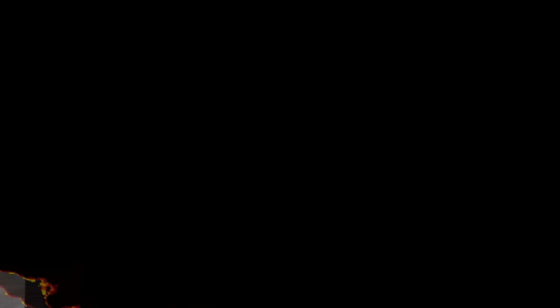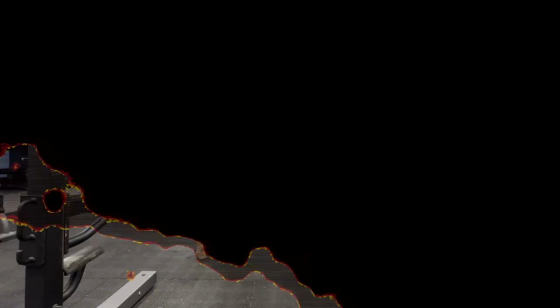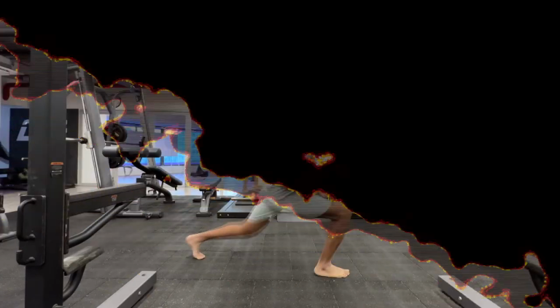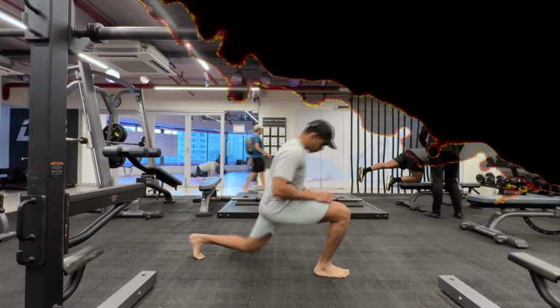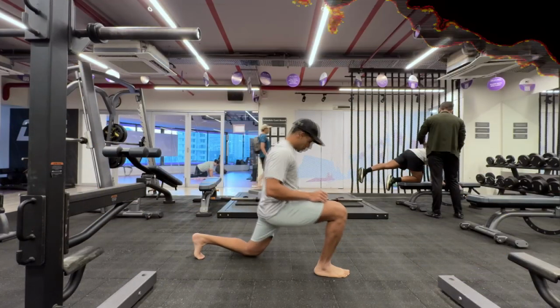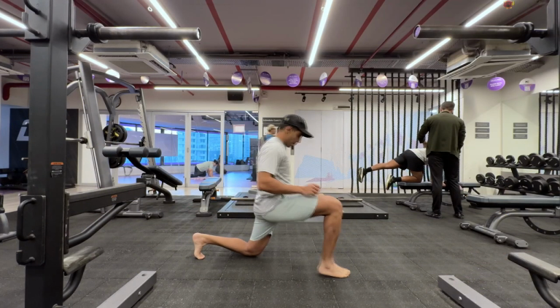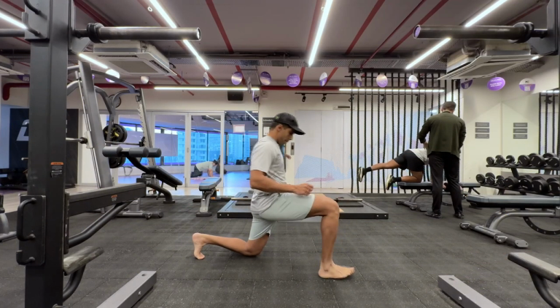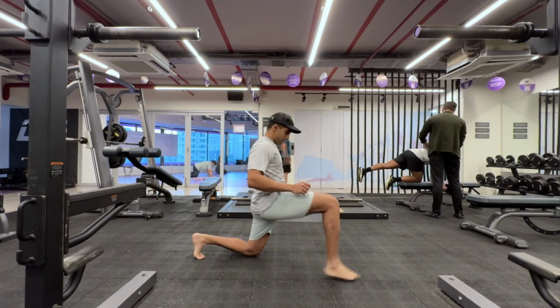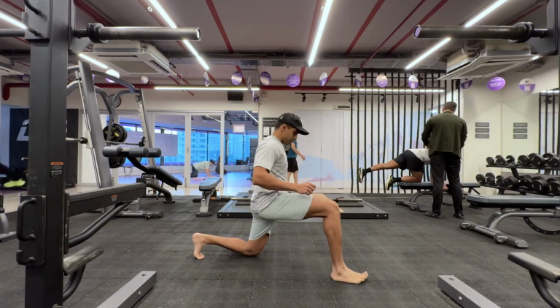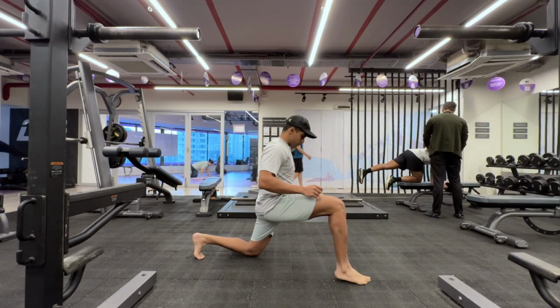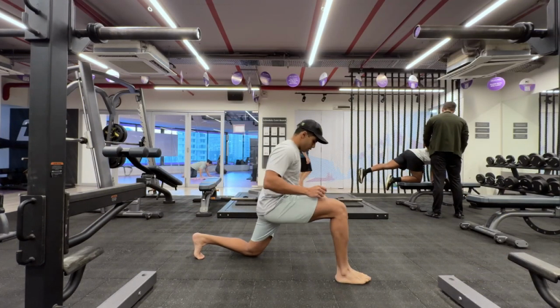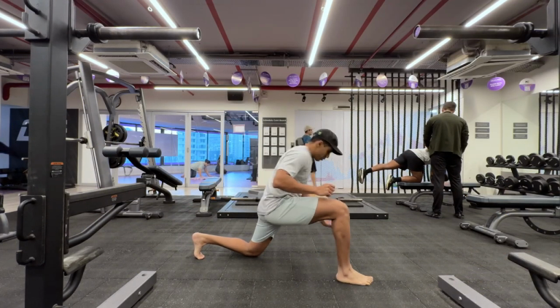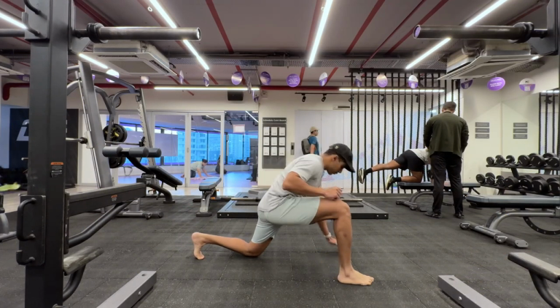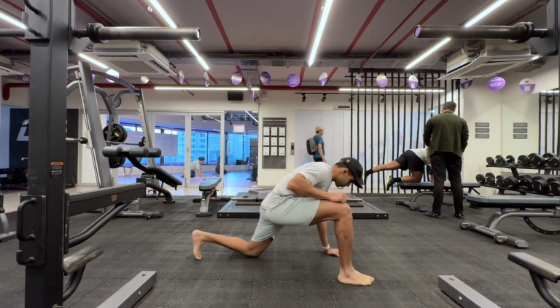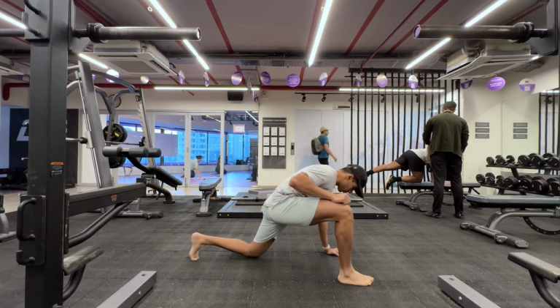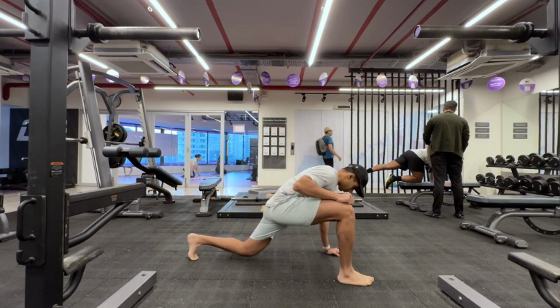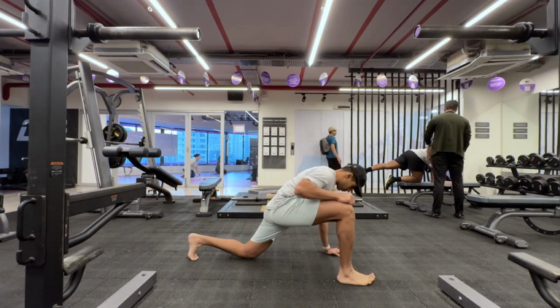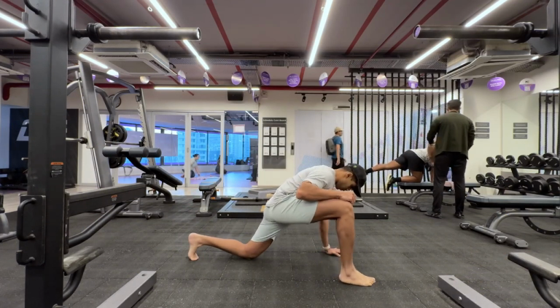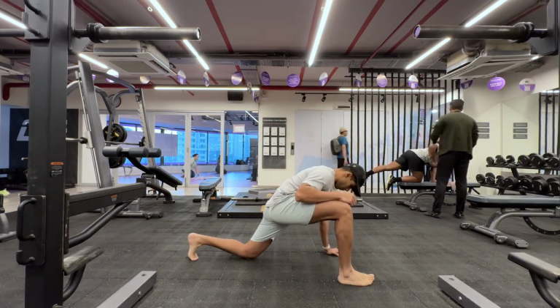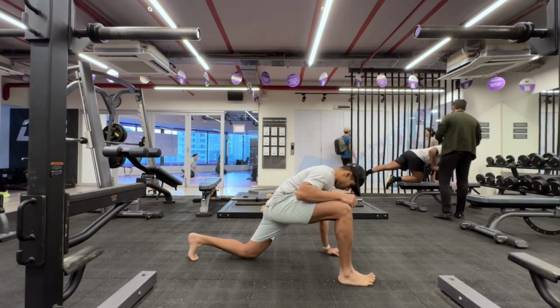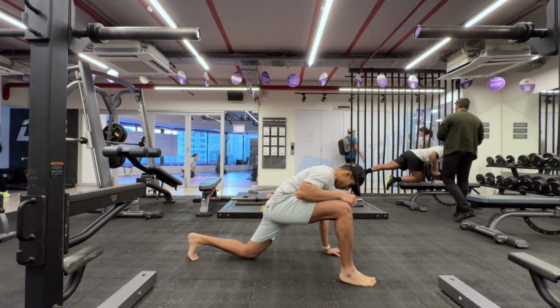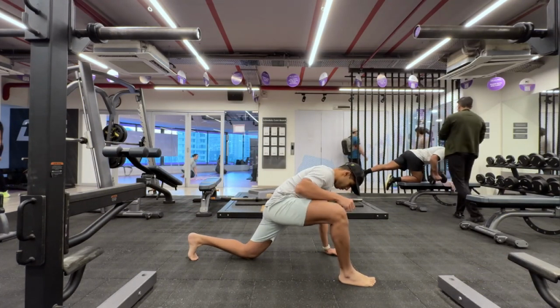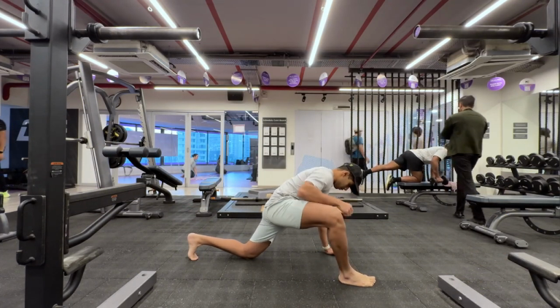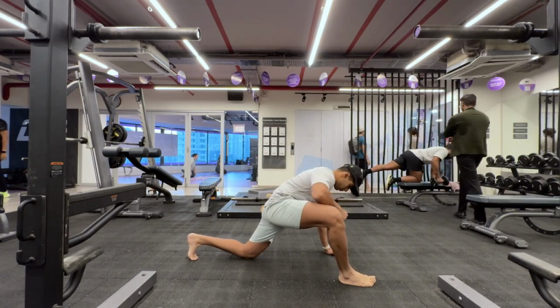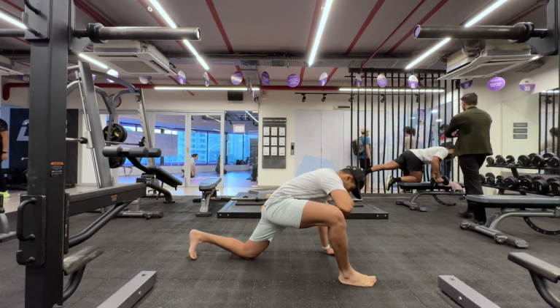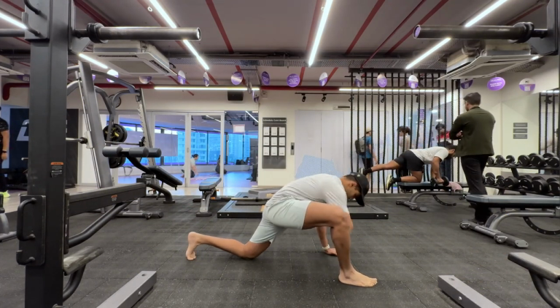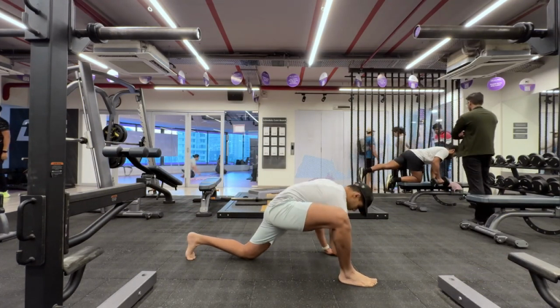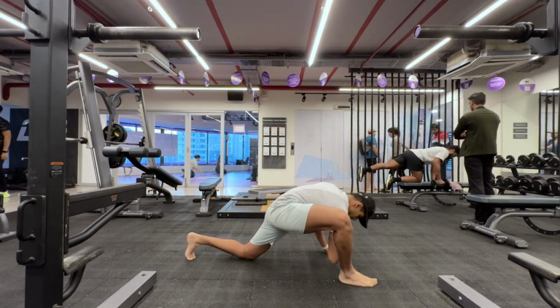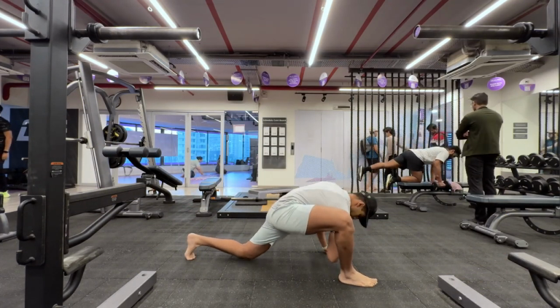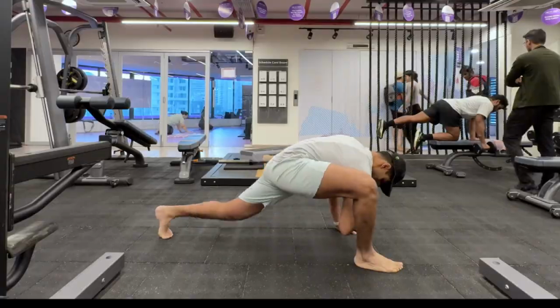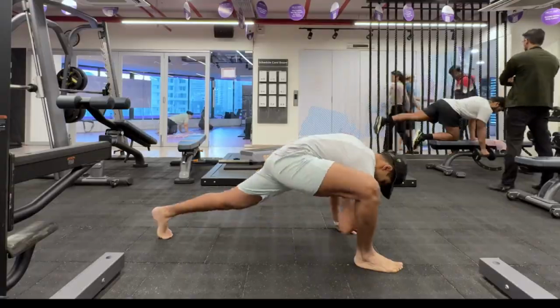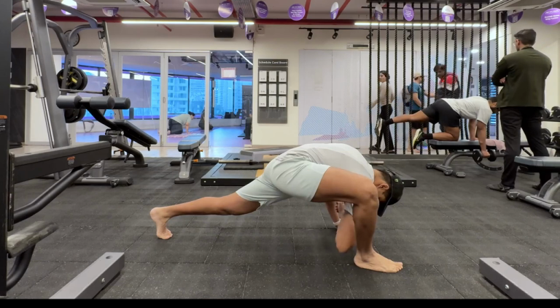Namaste everyone and welcome back to Live Stronger. Today we're going to train our shoulders.